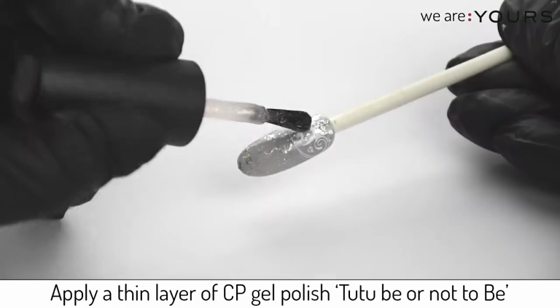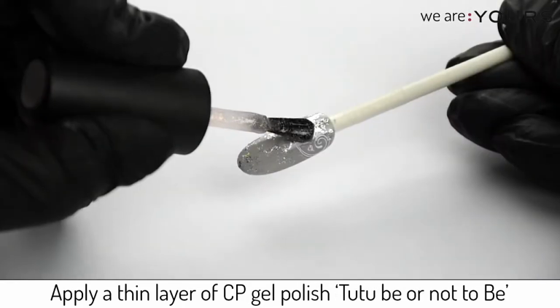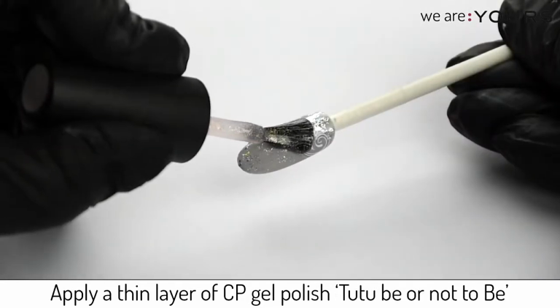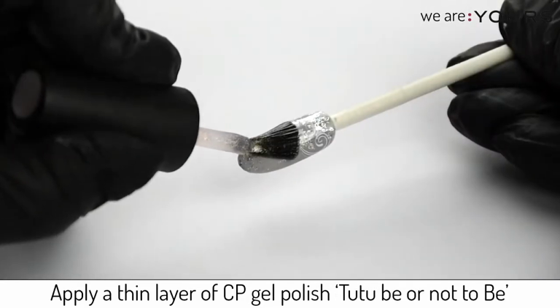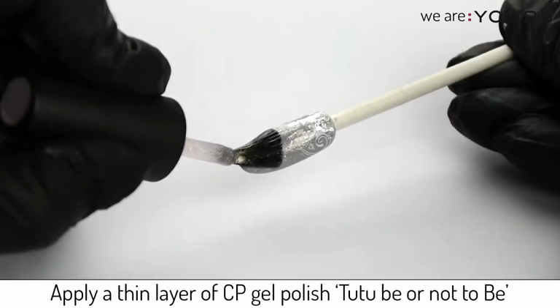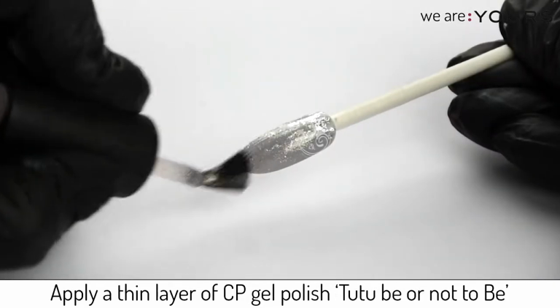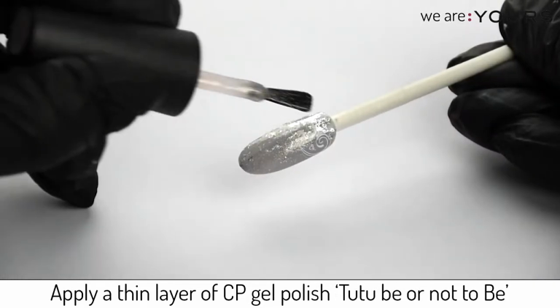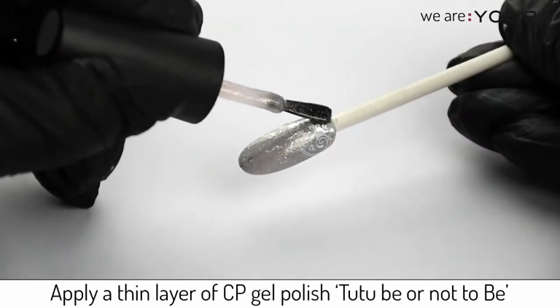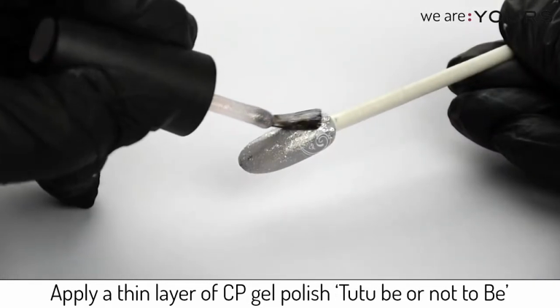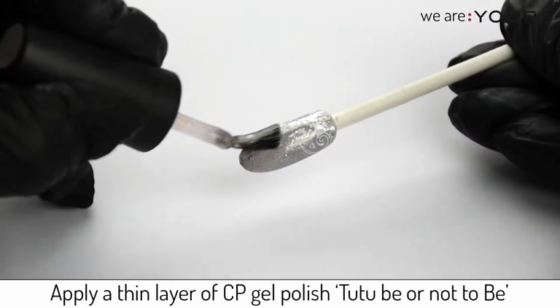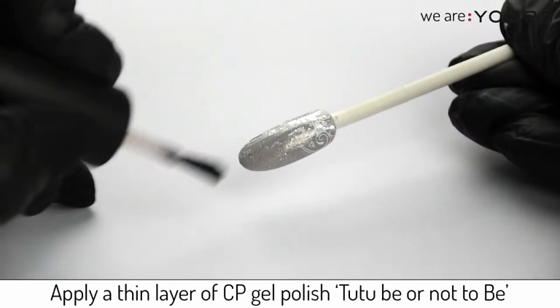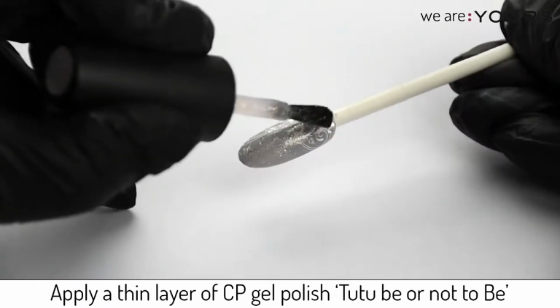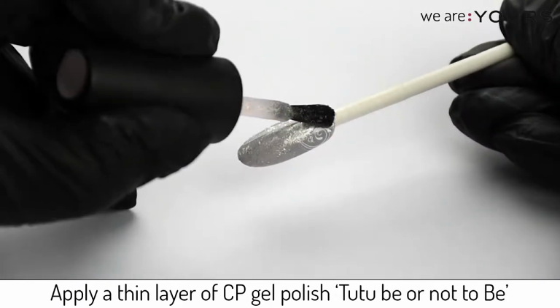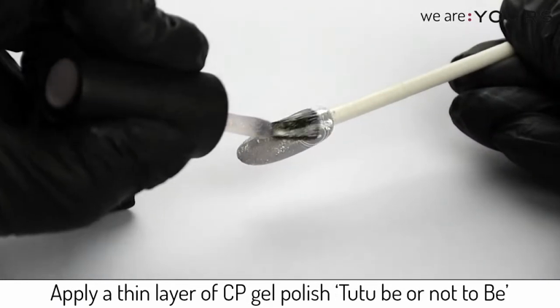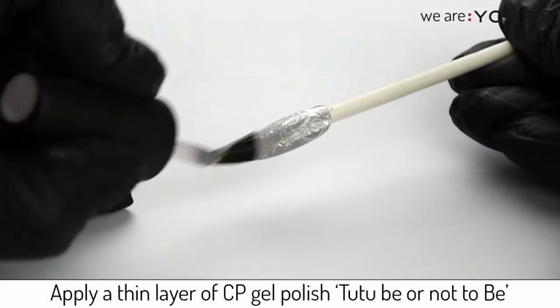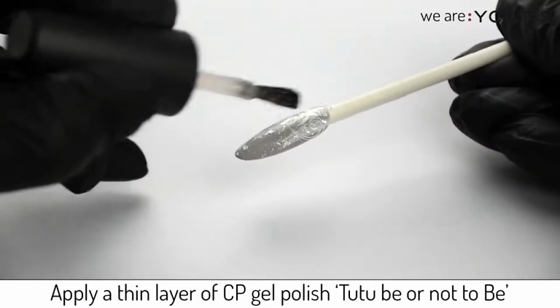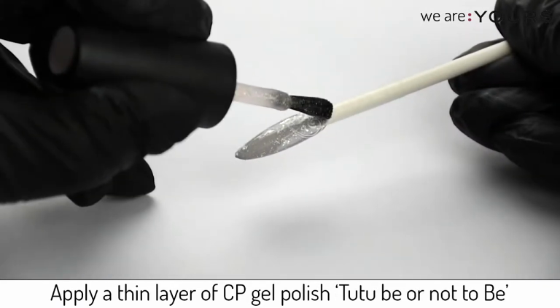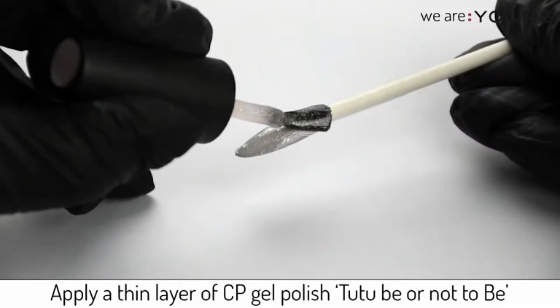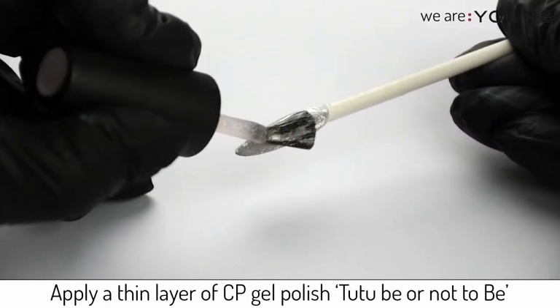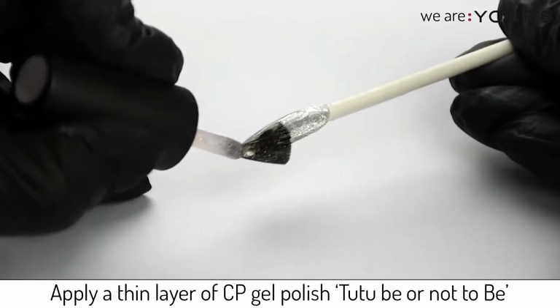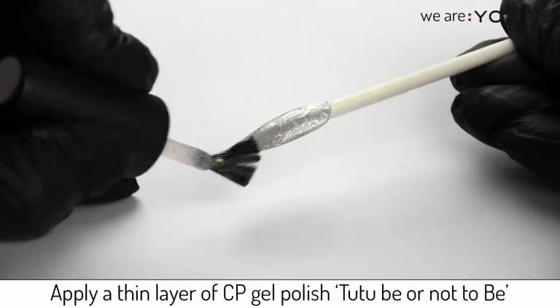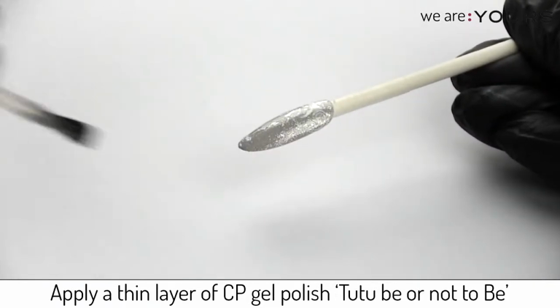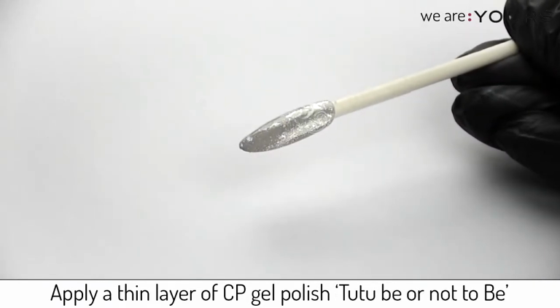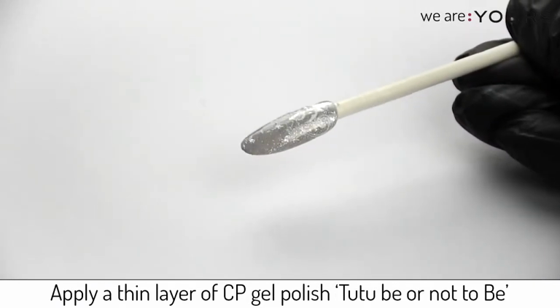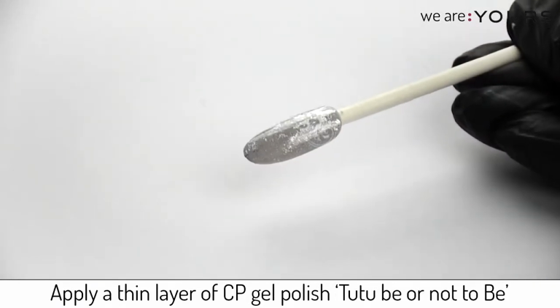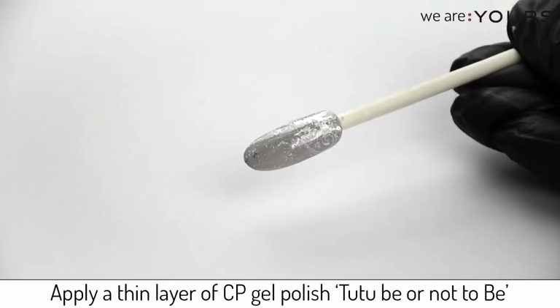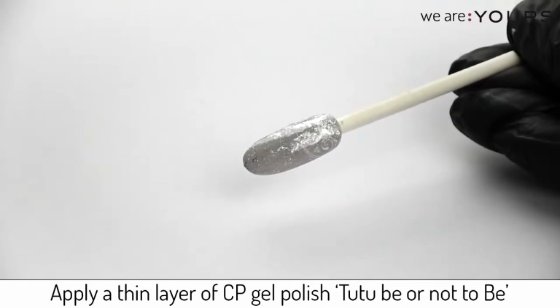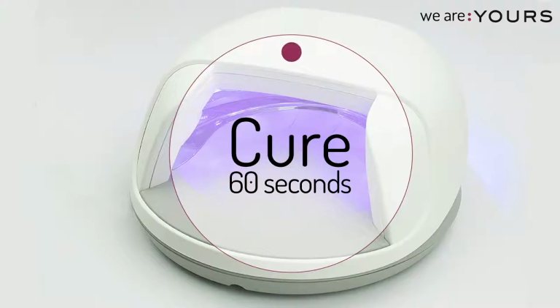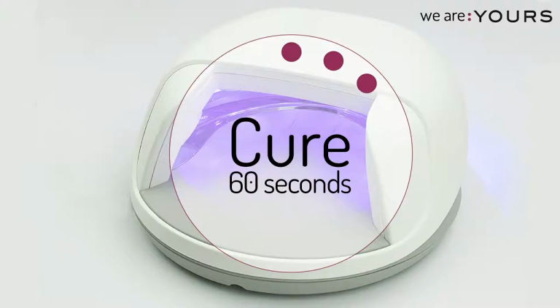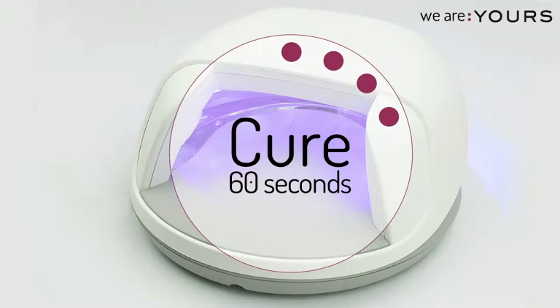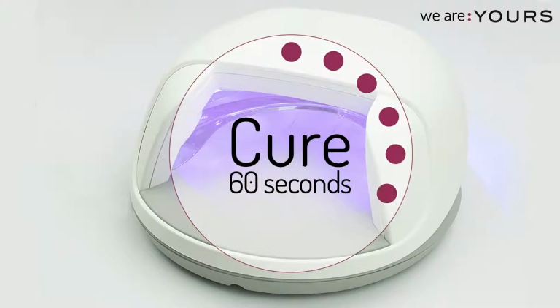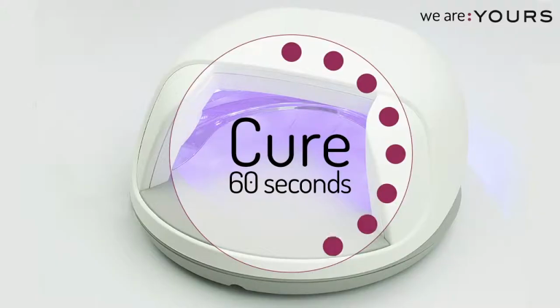Apply a thin layer of Creative Play Gel Polish to to be or not to be. Cure this layer.